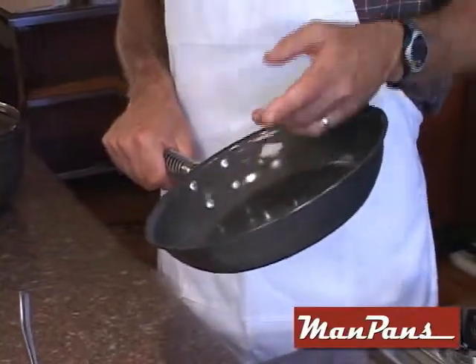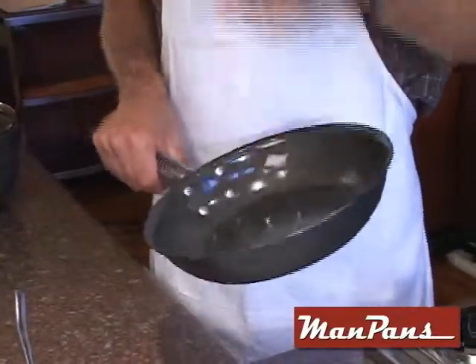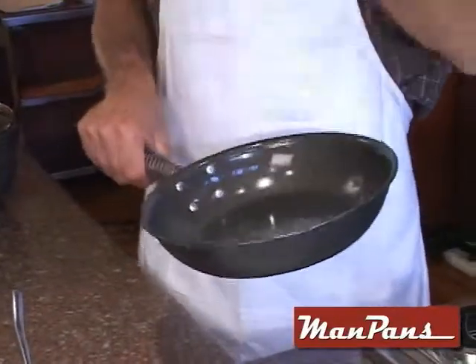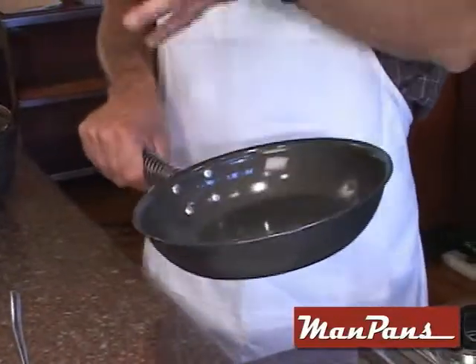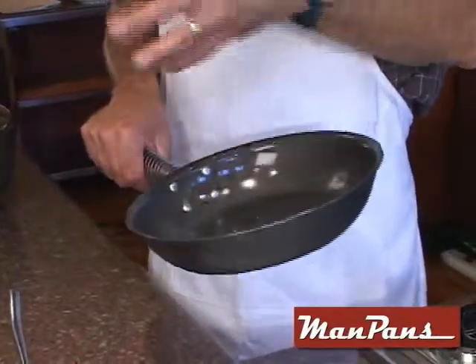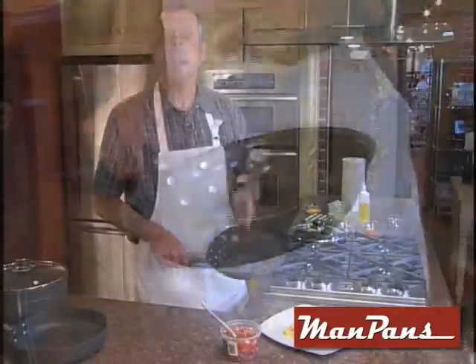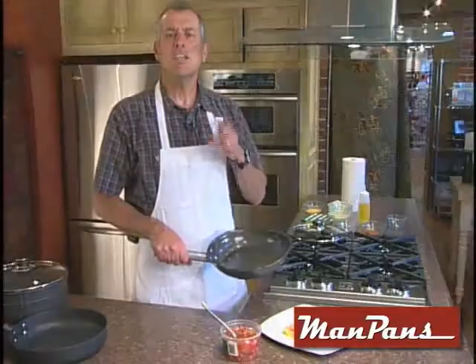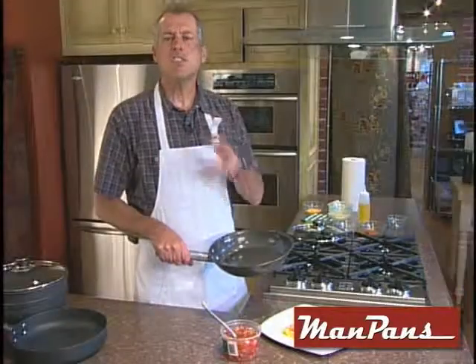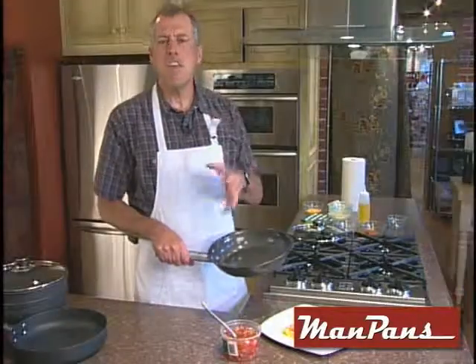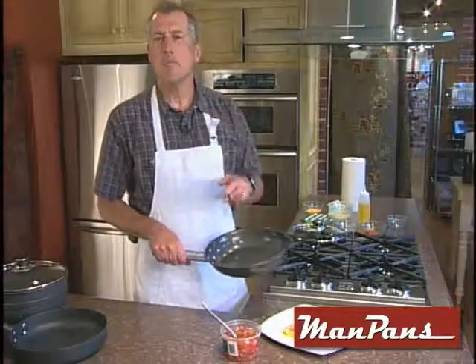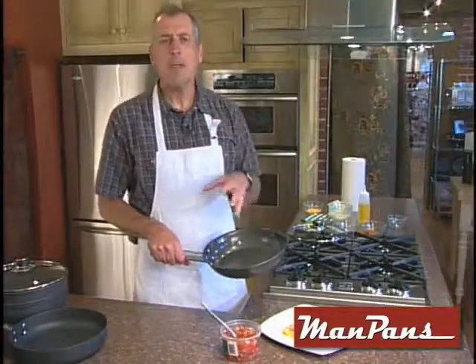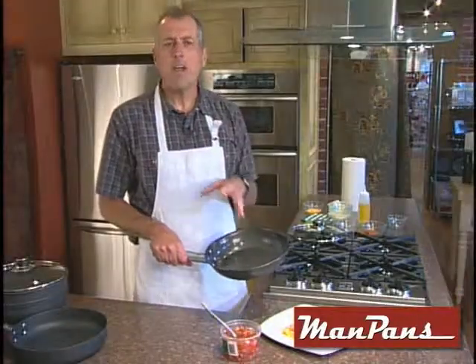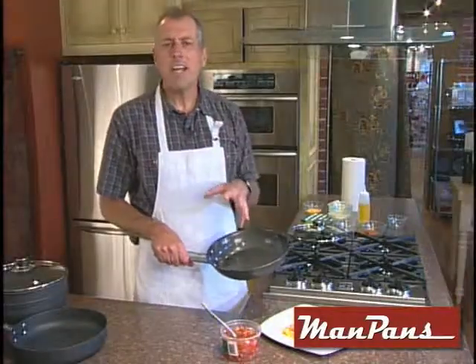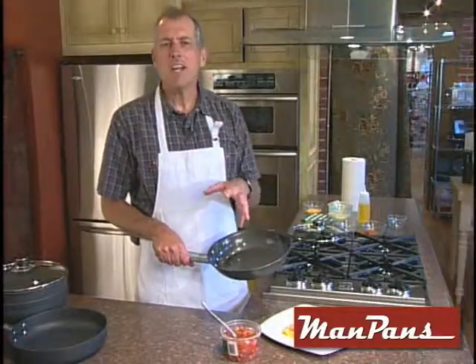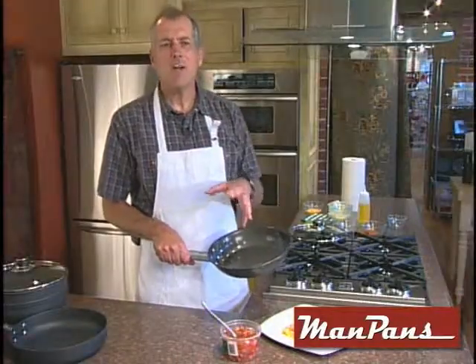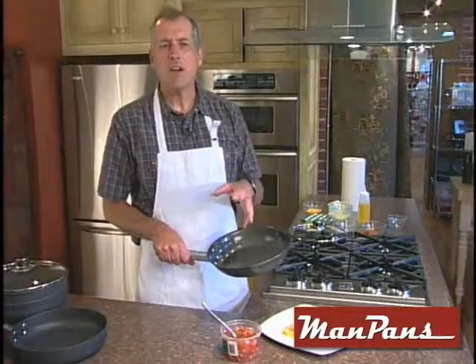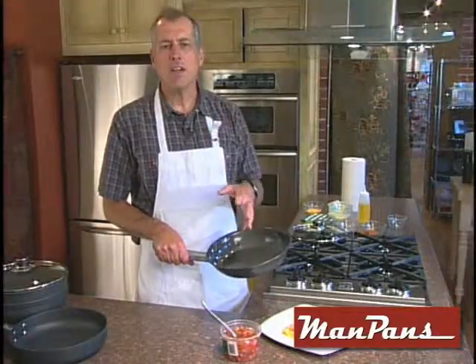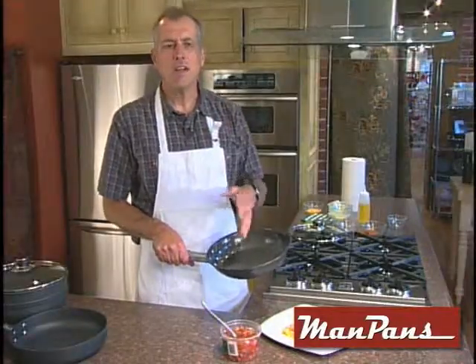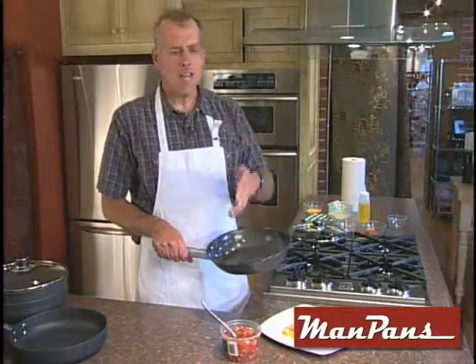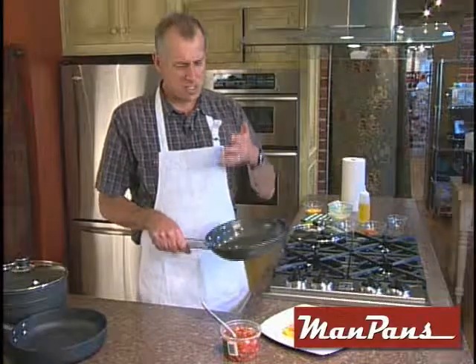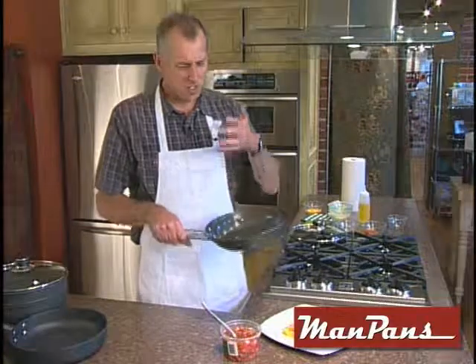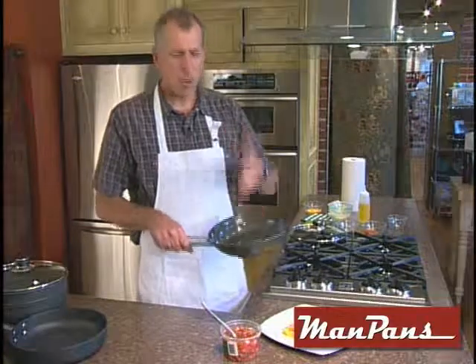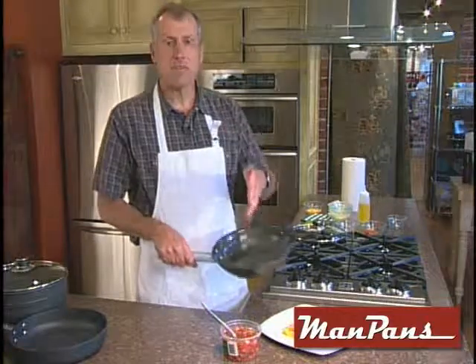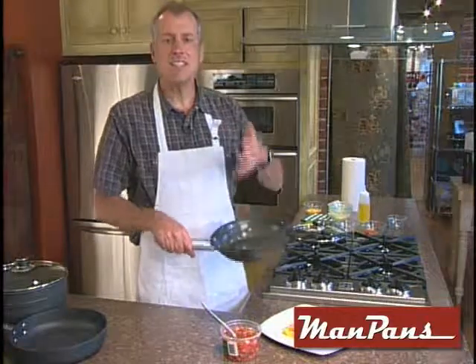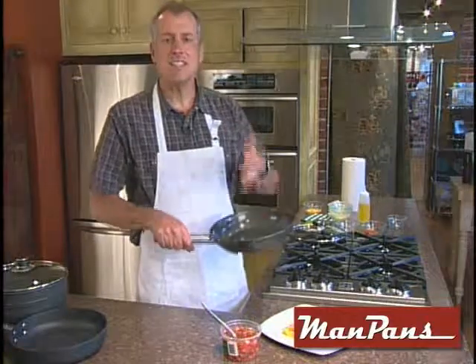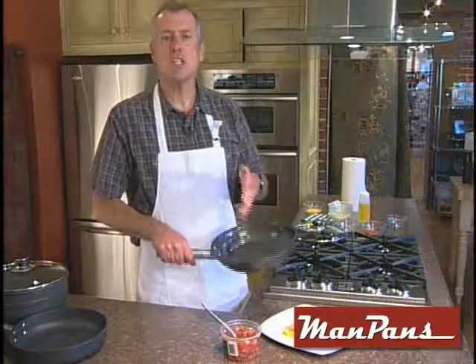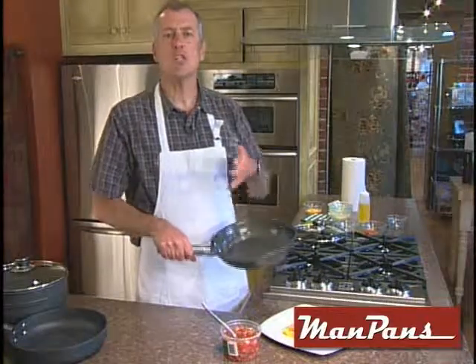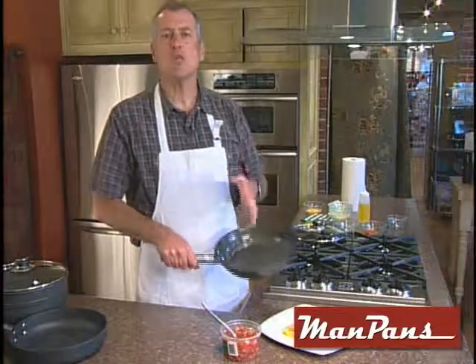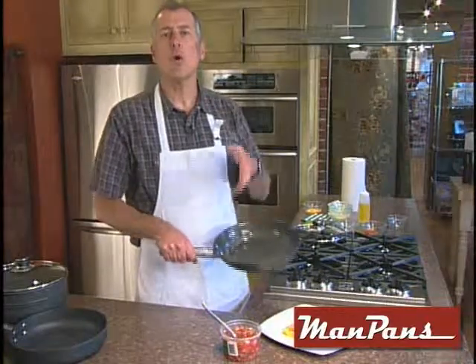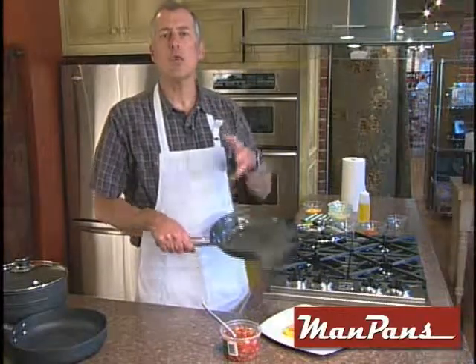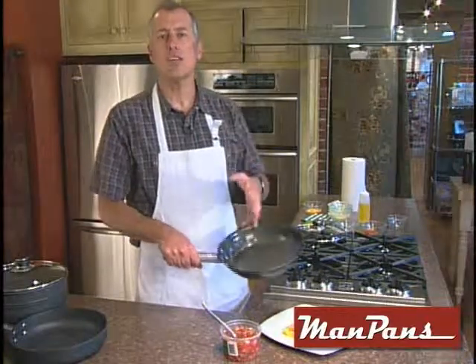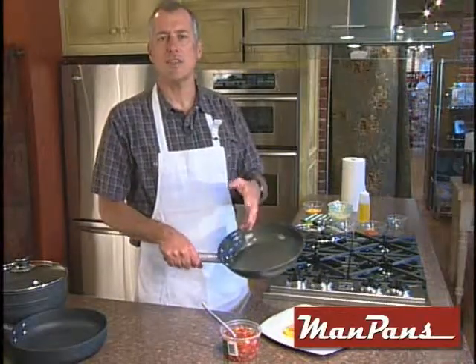It's eco-friendly, safe, and made right here in America. It's the perfect addition to your kitchen.